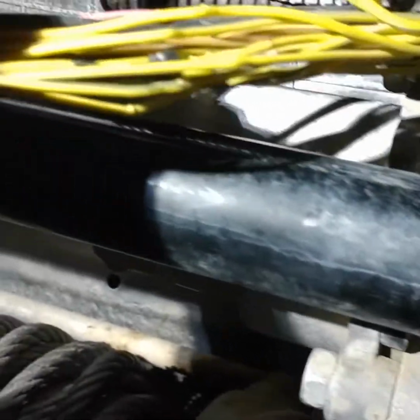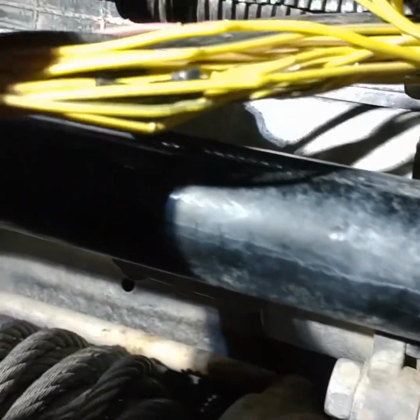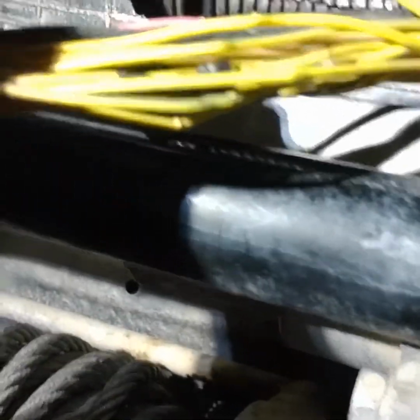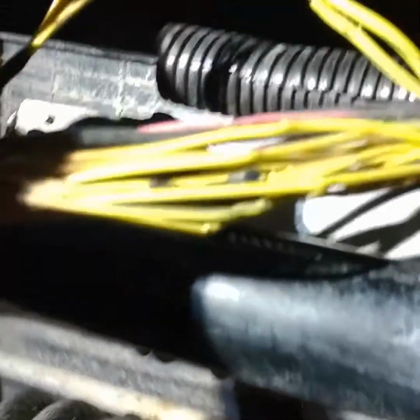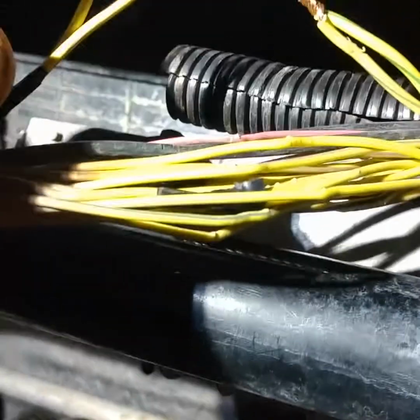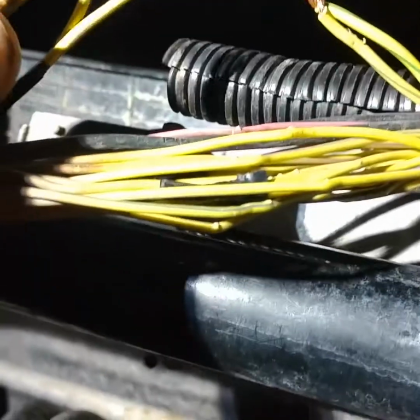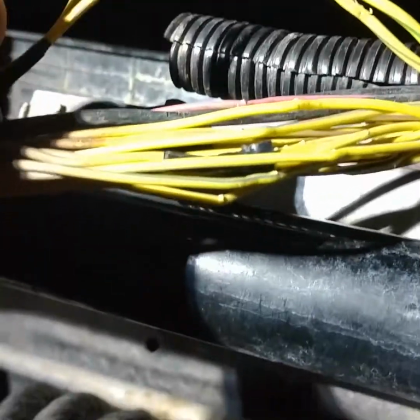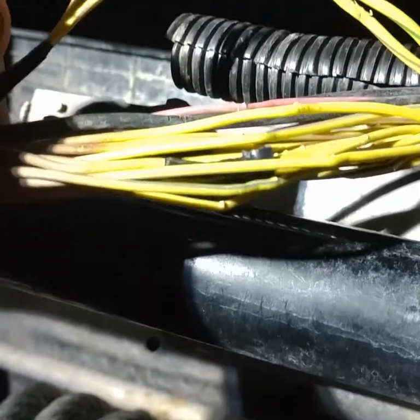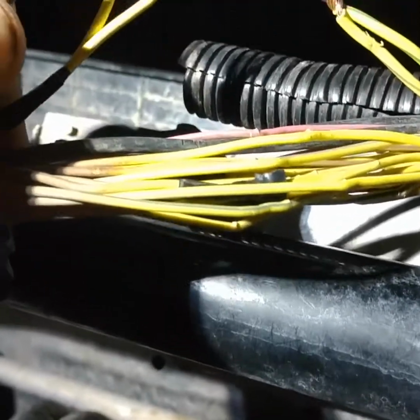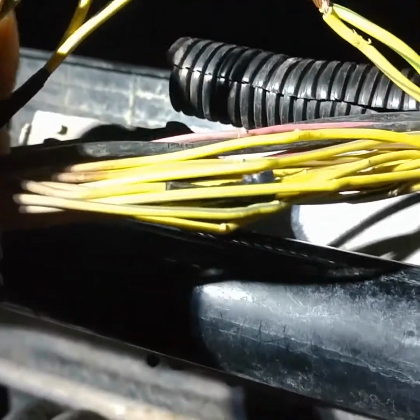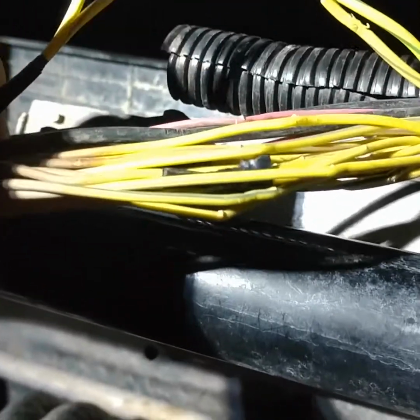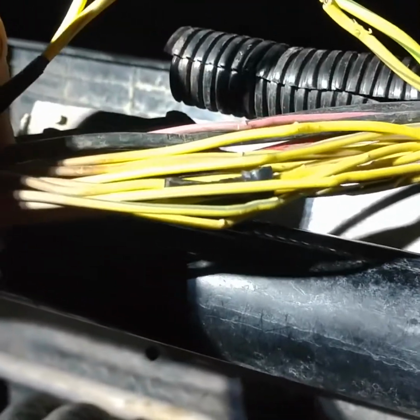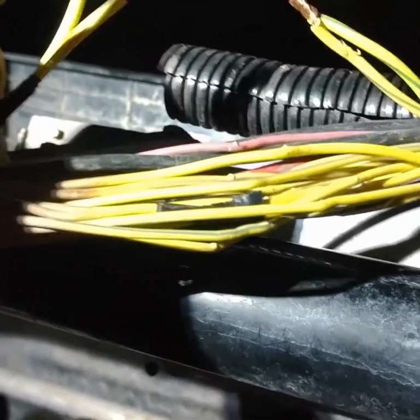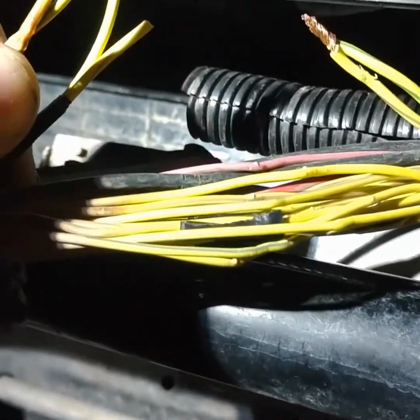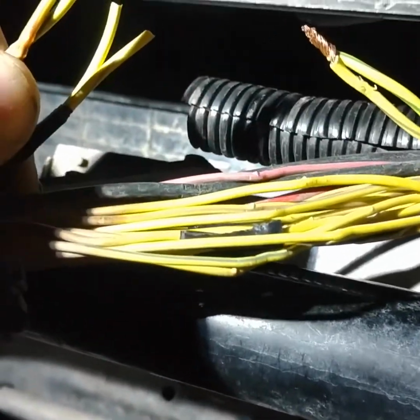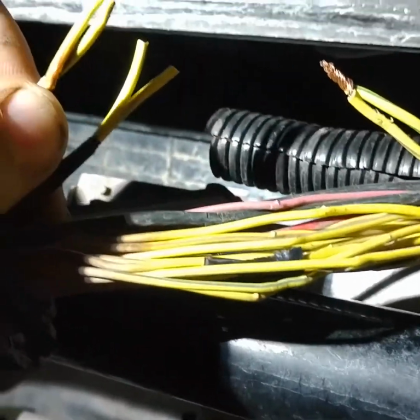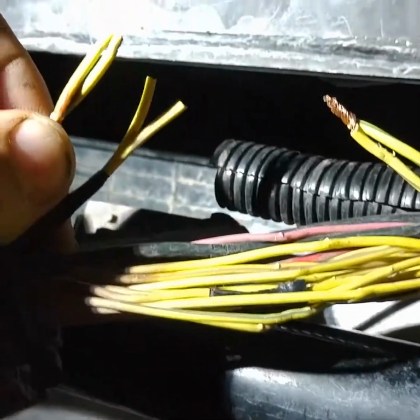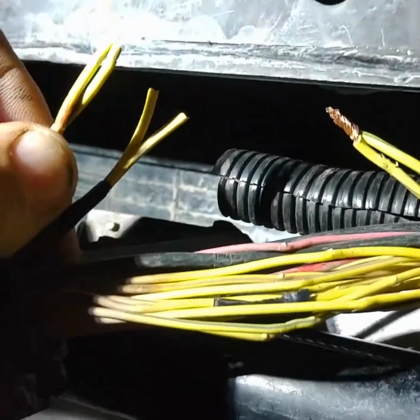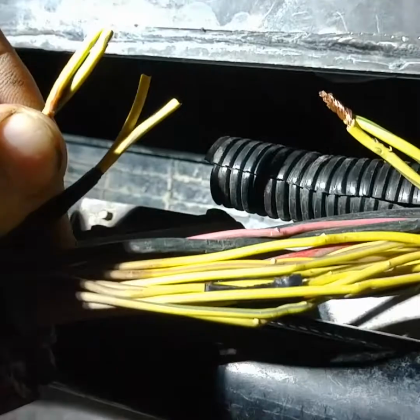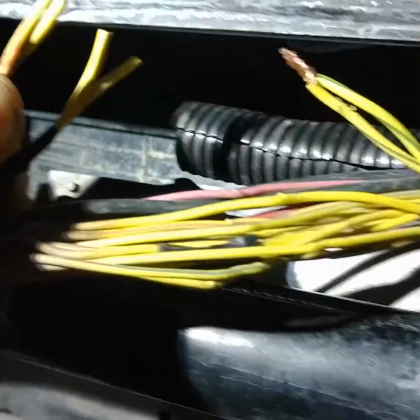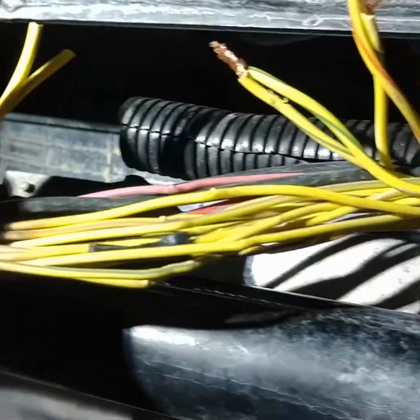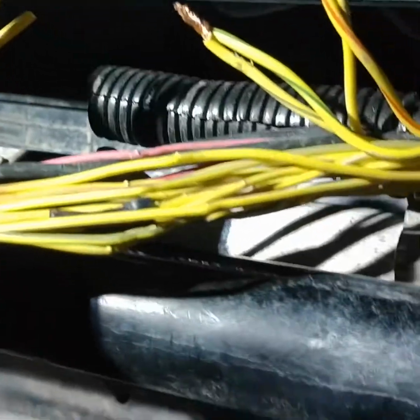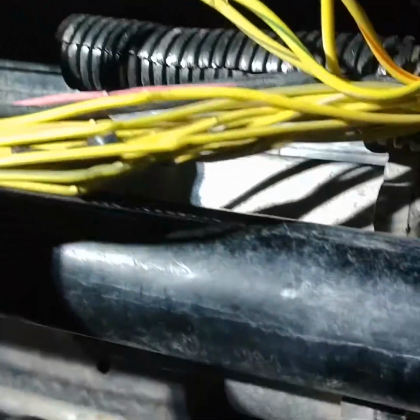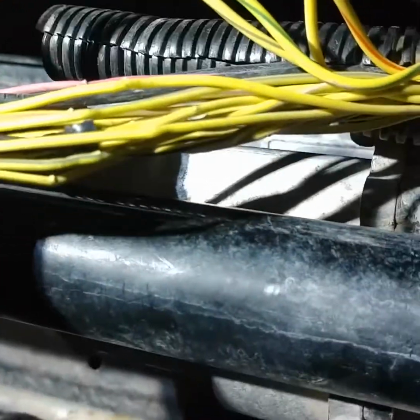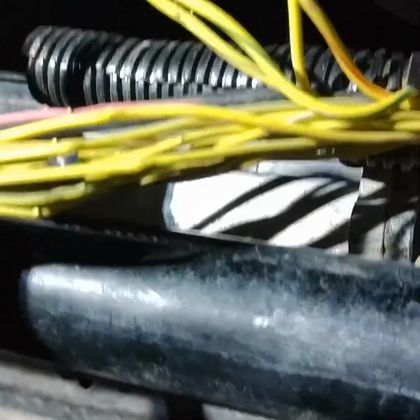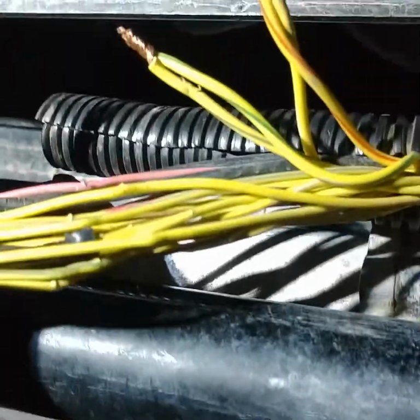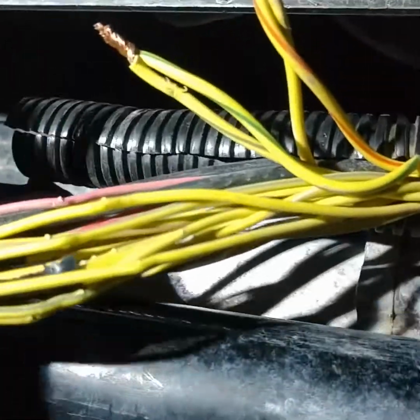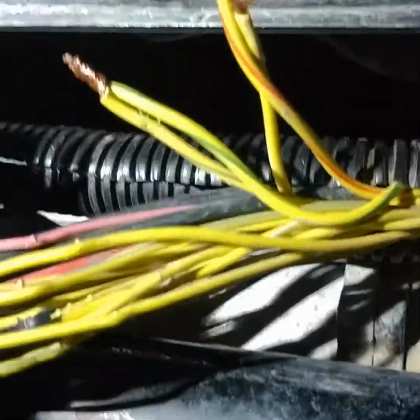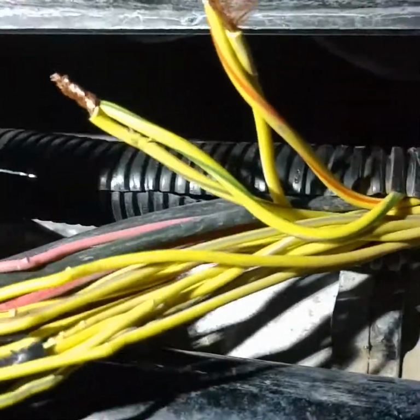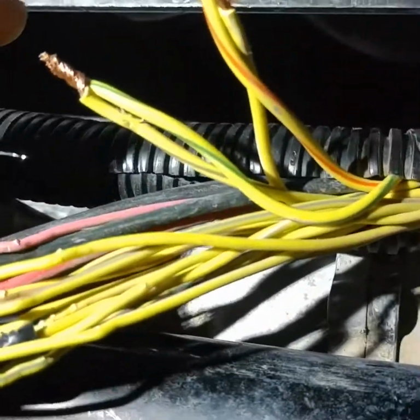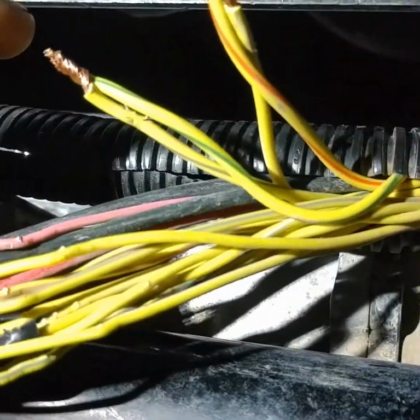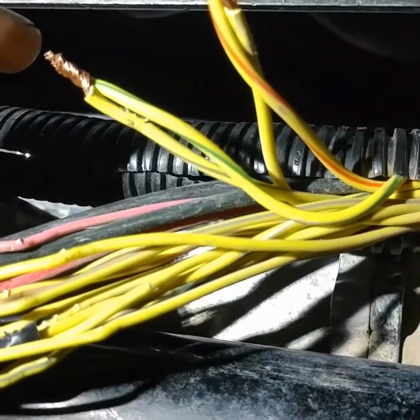The front locker — both yellow wires — one has an orange stripe and one has a green stripe. The green stripe is the ground.